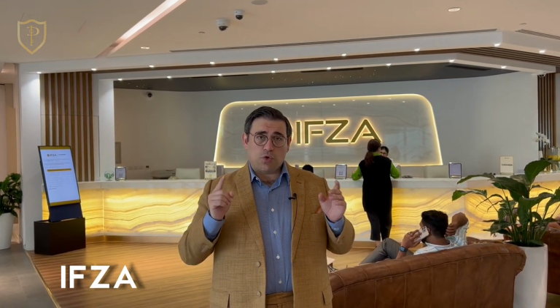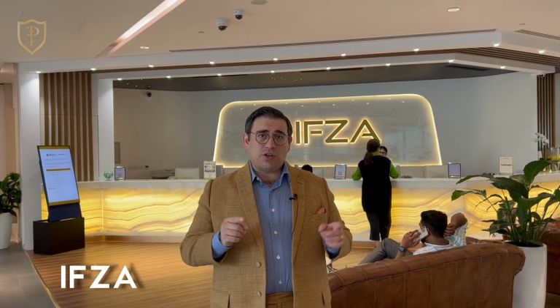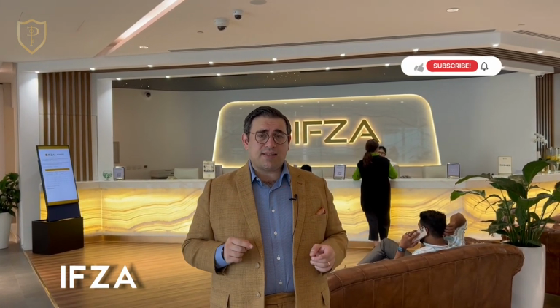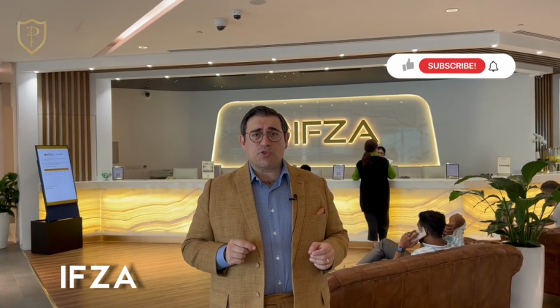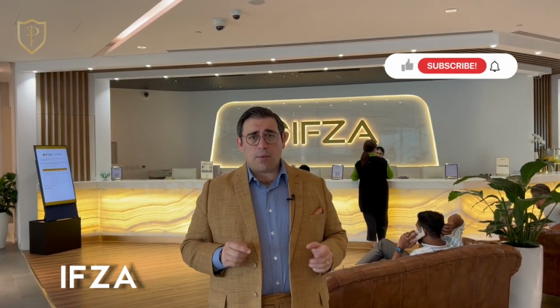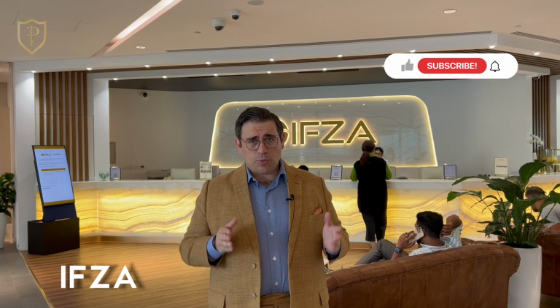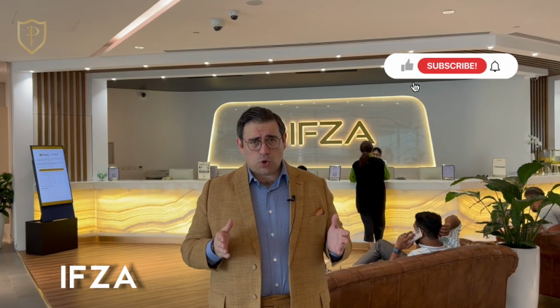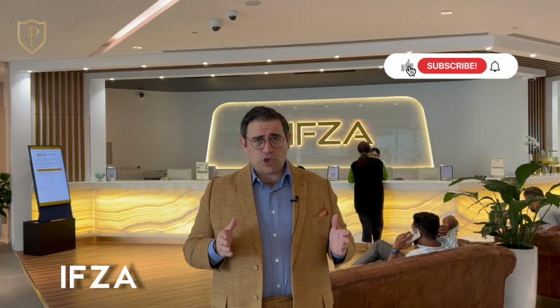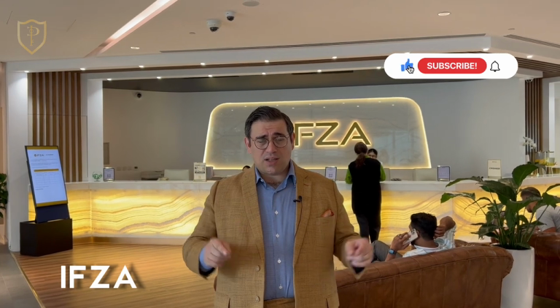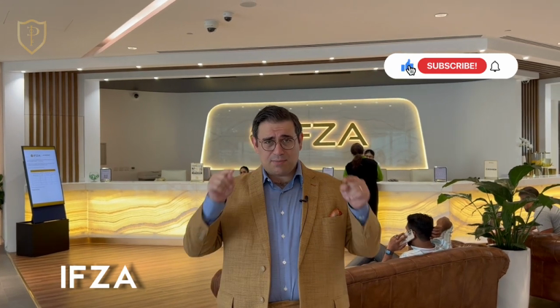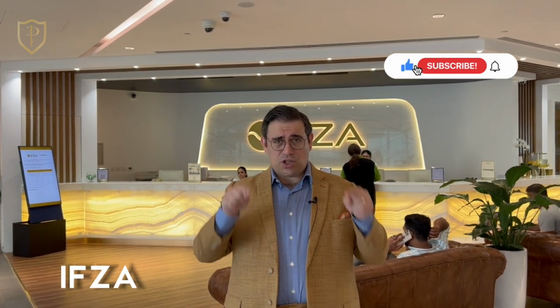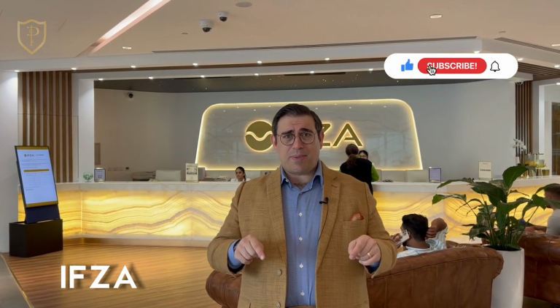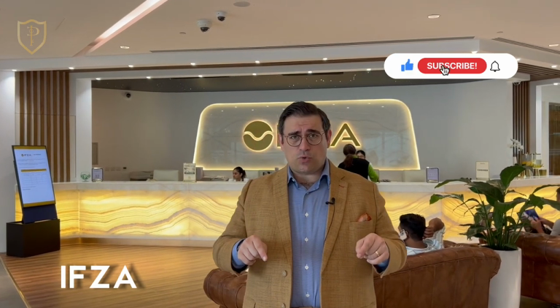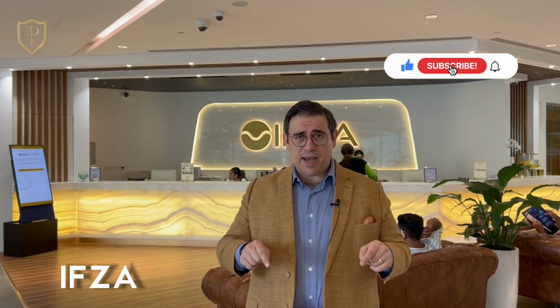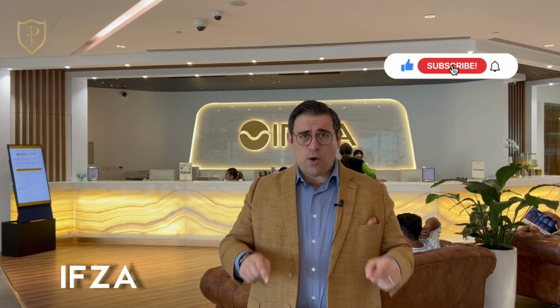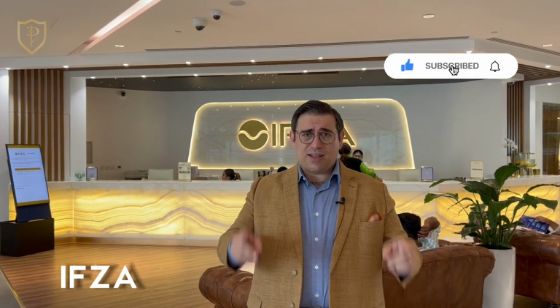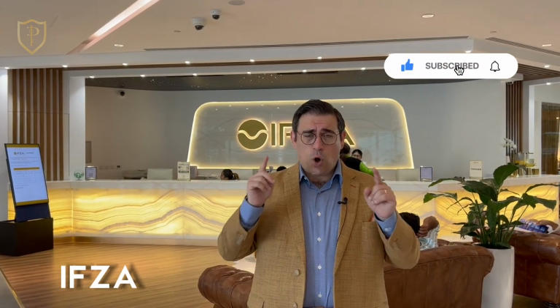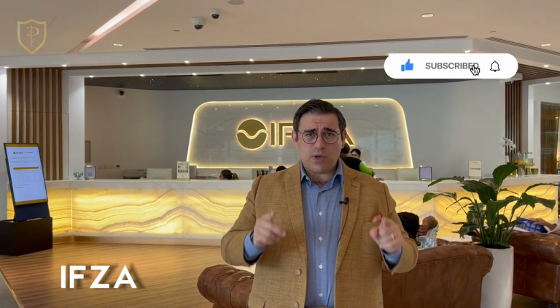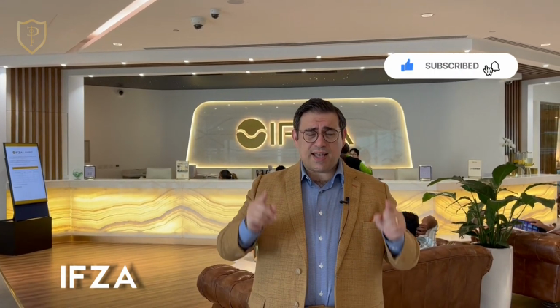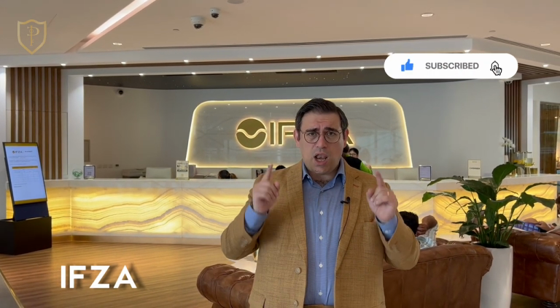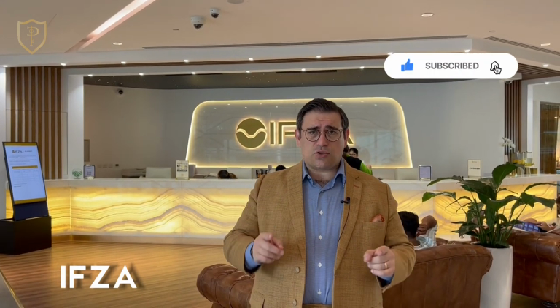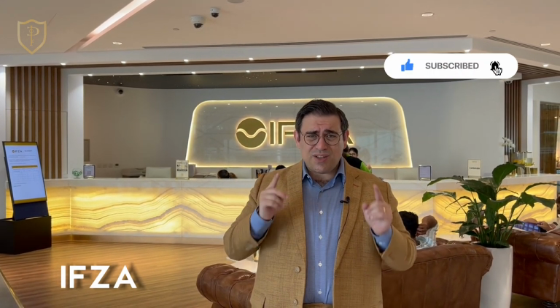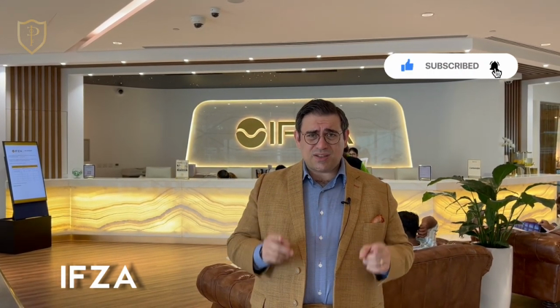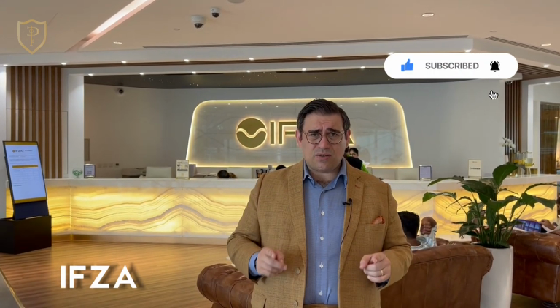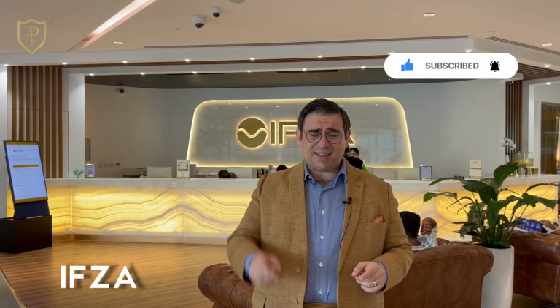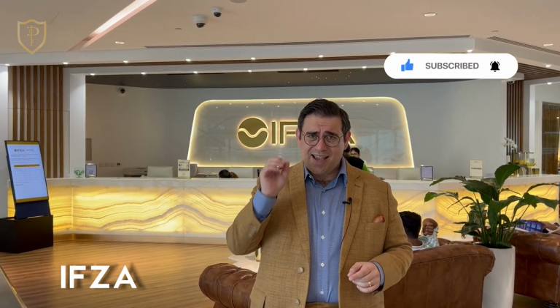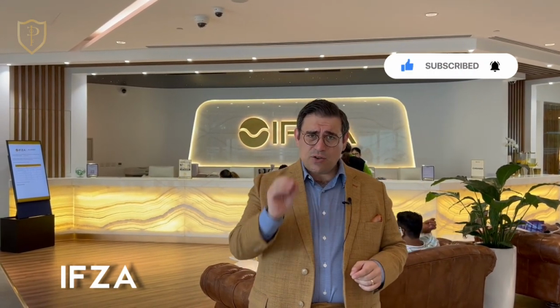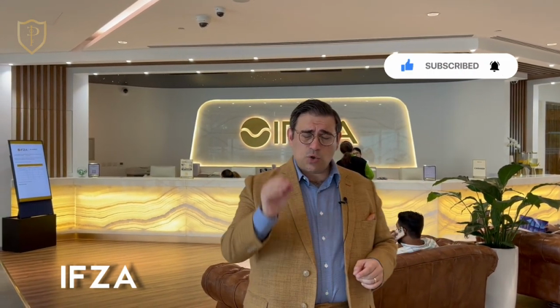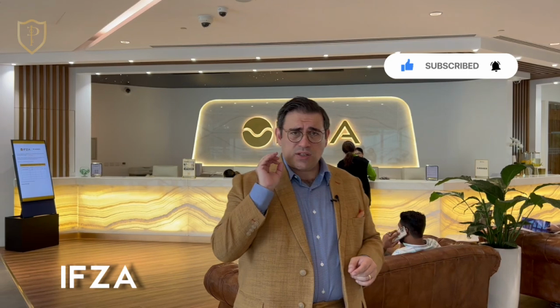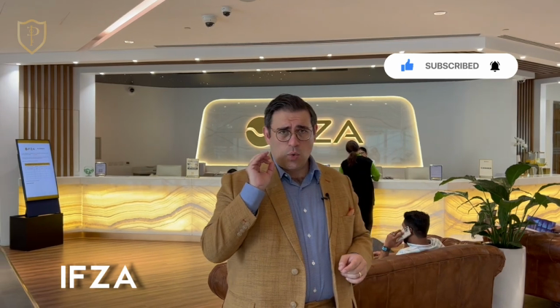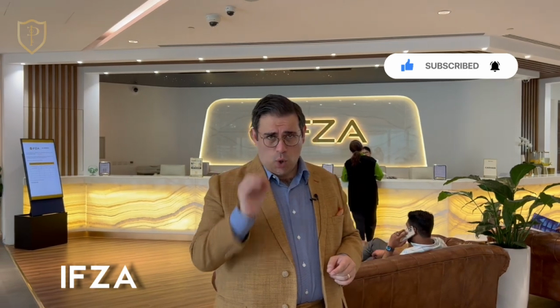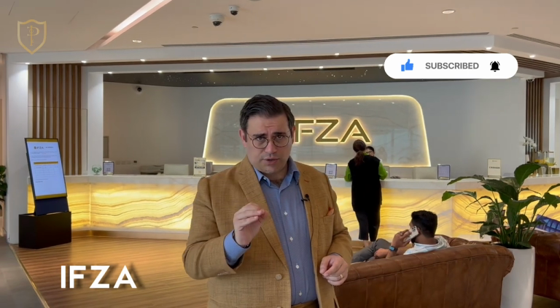If you're not yet subscribed to my YouTube channel, smash the button right now. There's always a lot of interesting content — I guarantee you it's worth it.